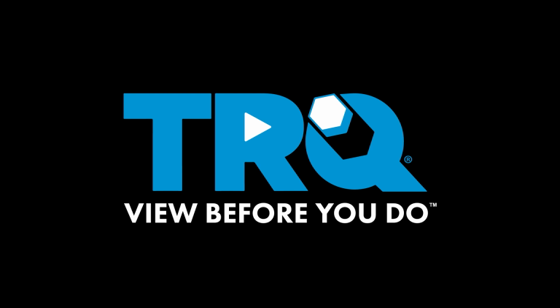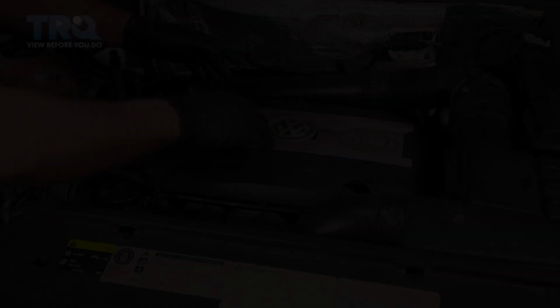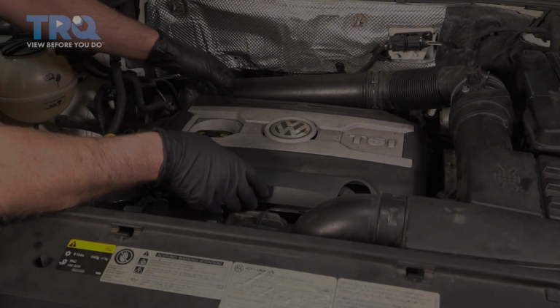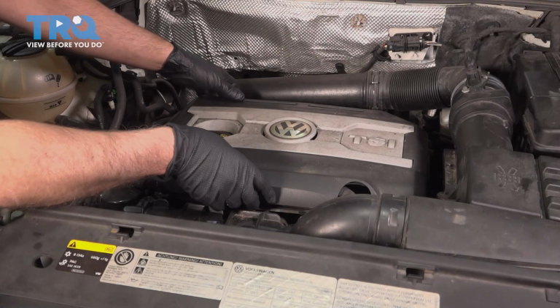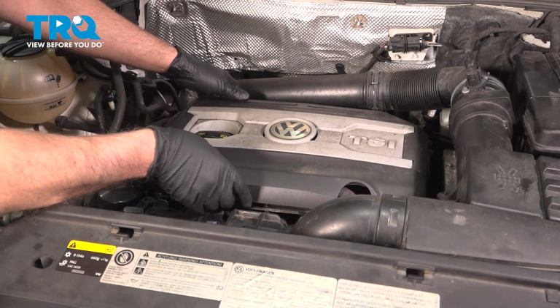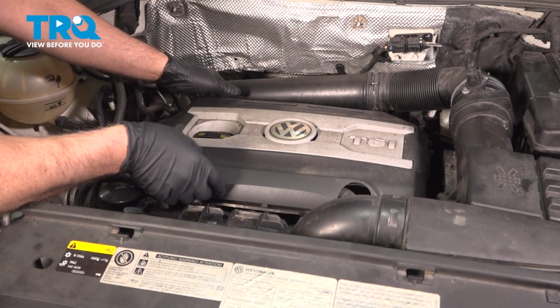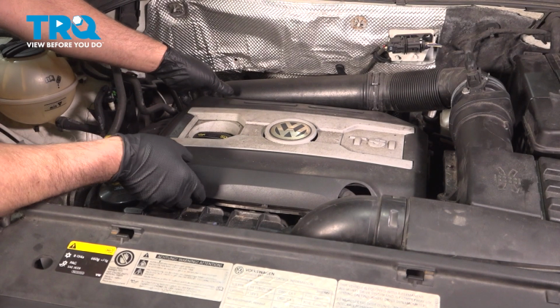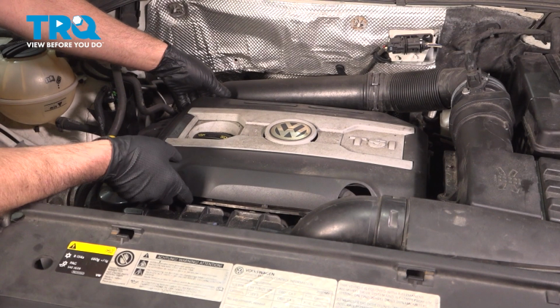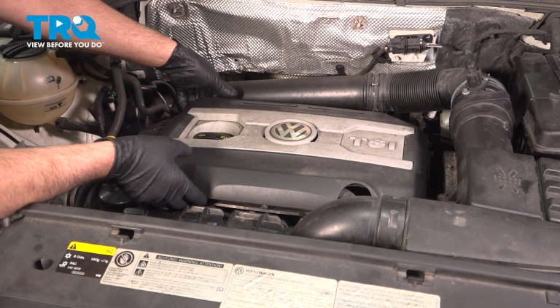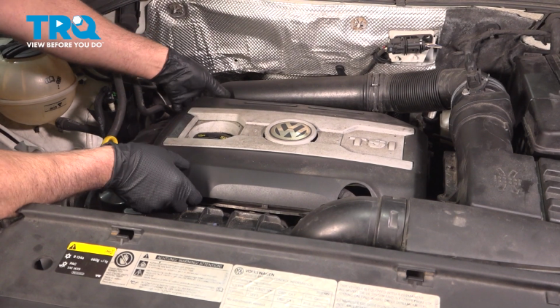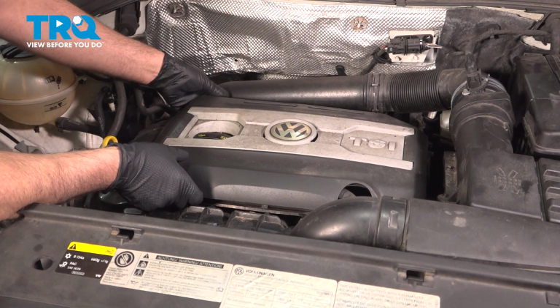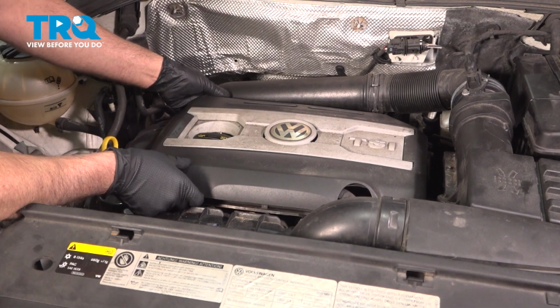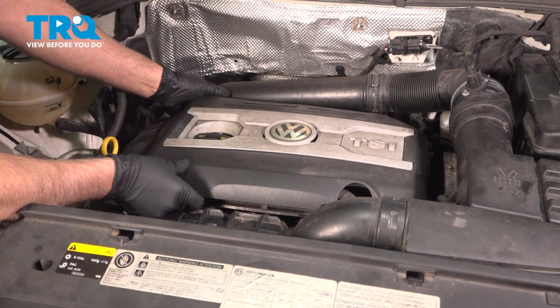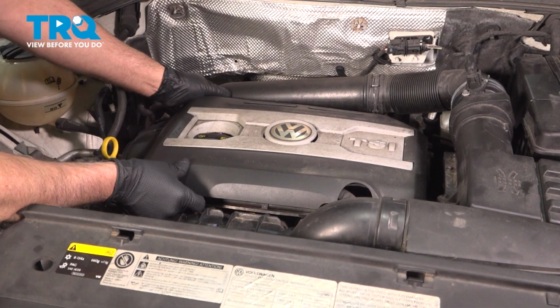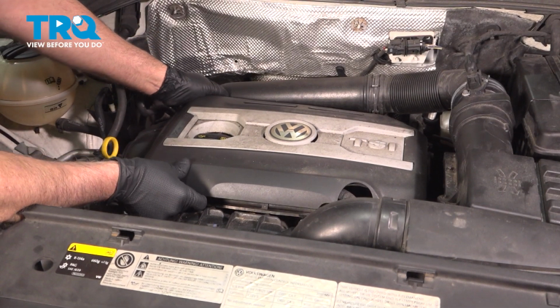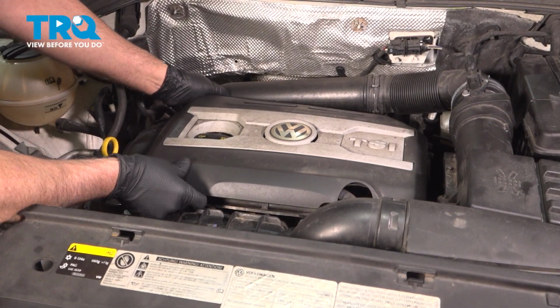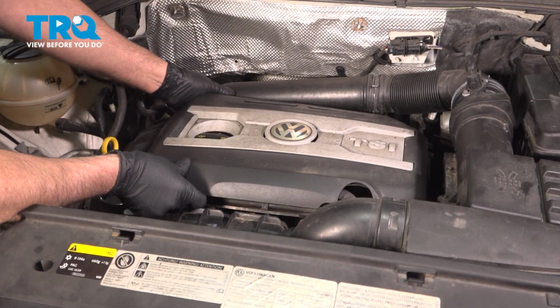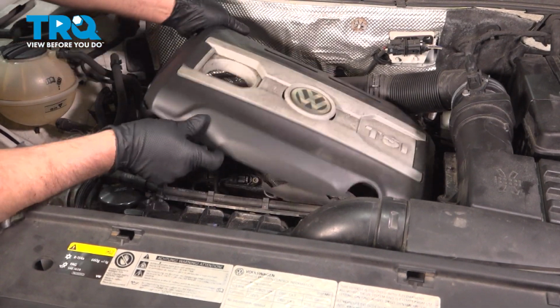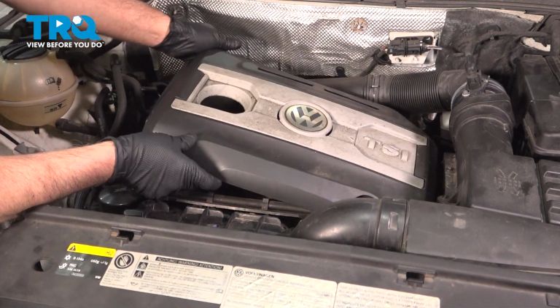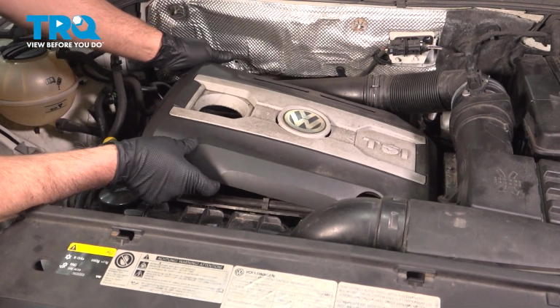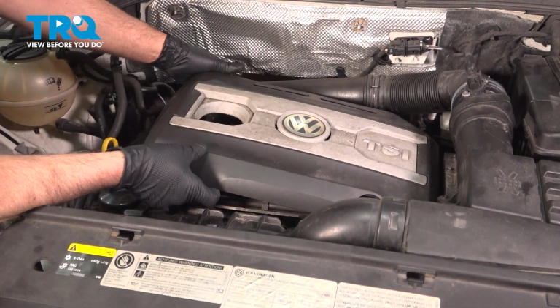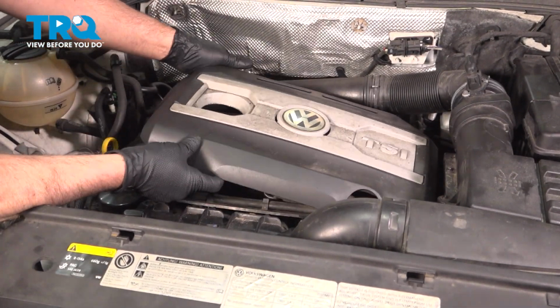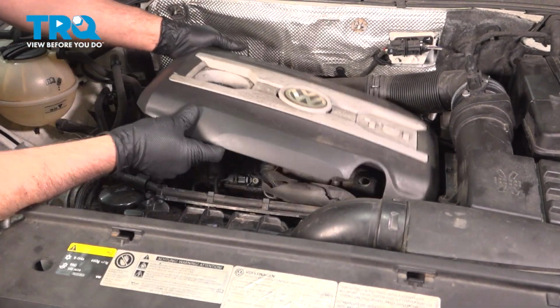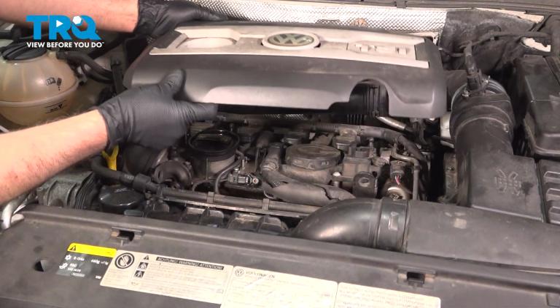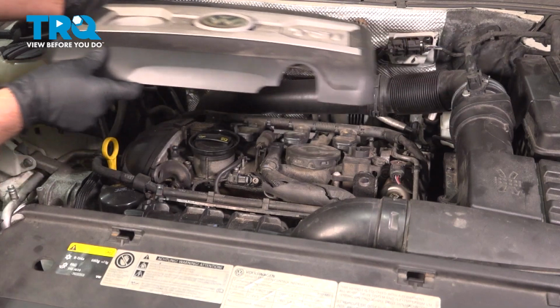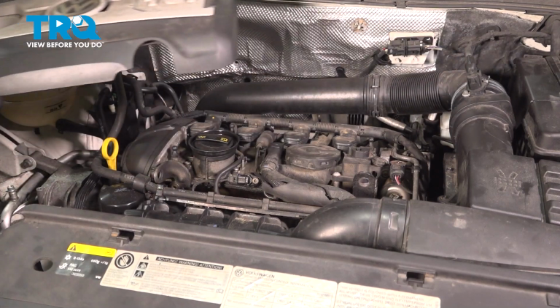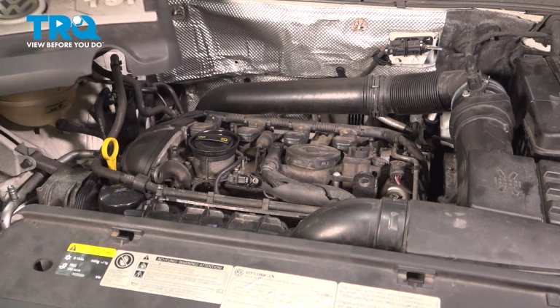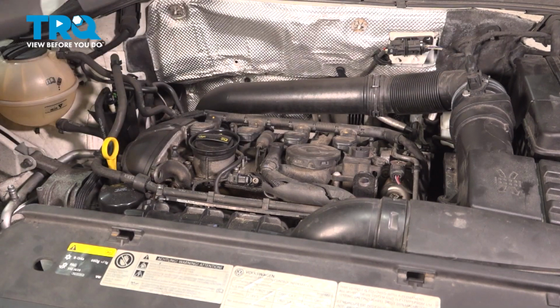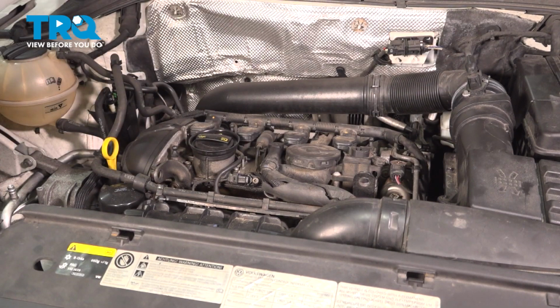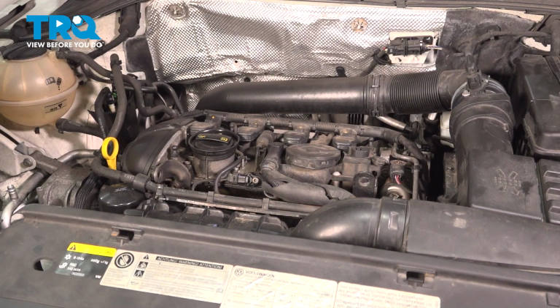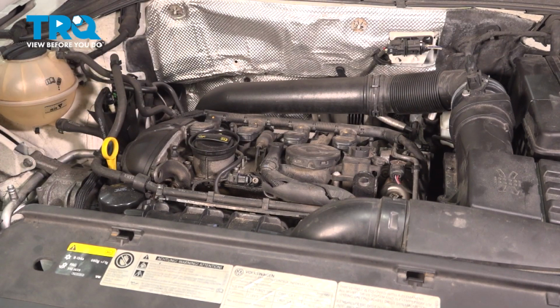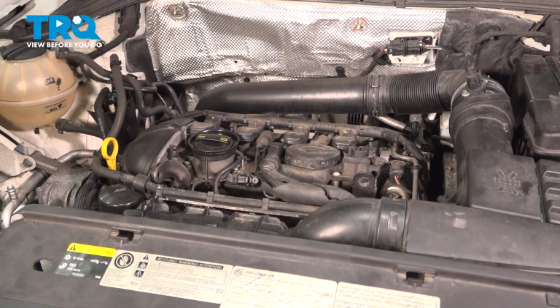Pull the engine cover off — just grab underneath, lift up, and pull that out of the way.